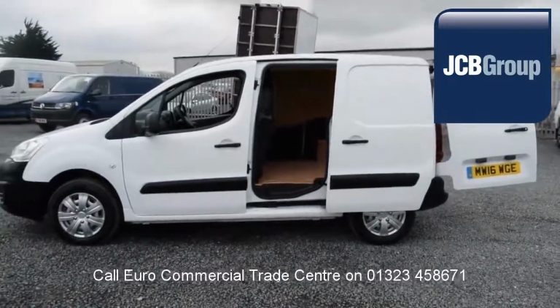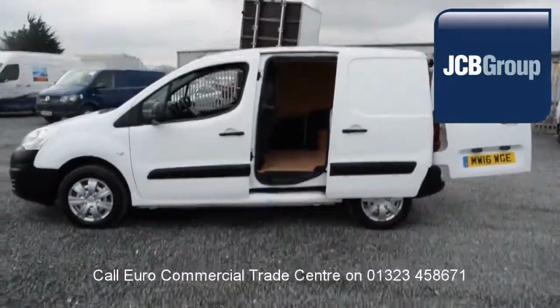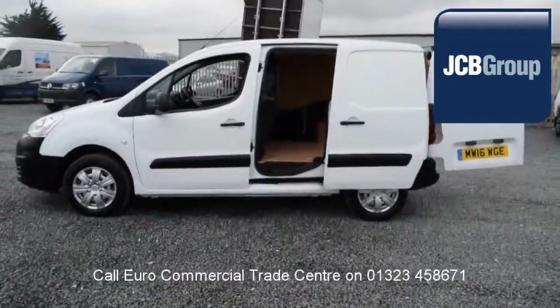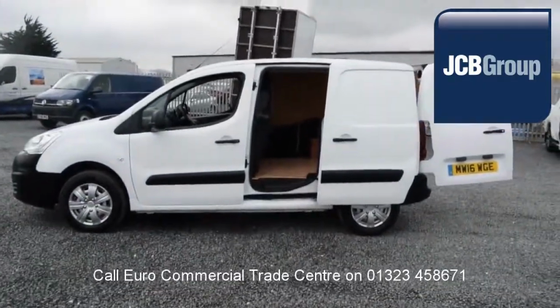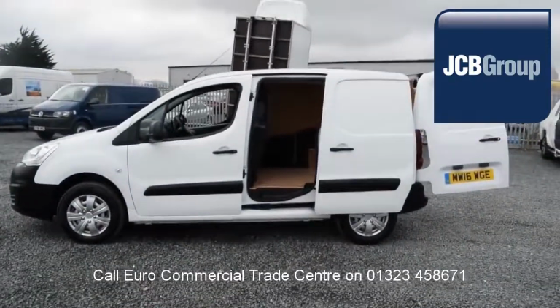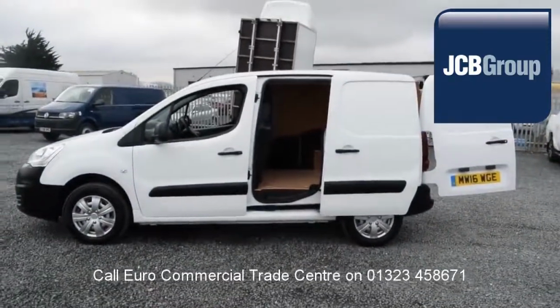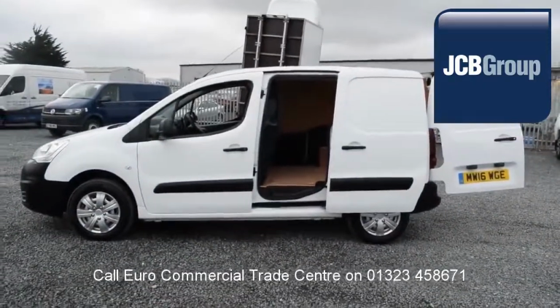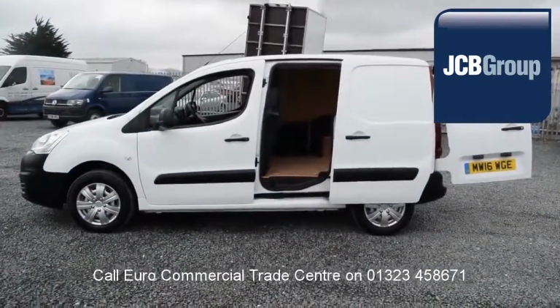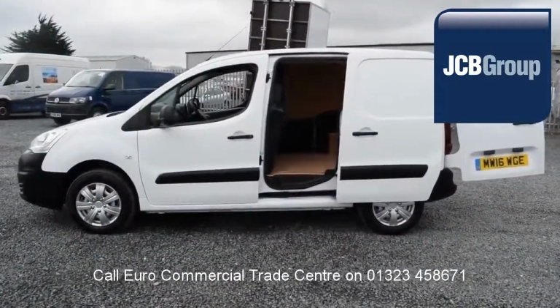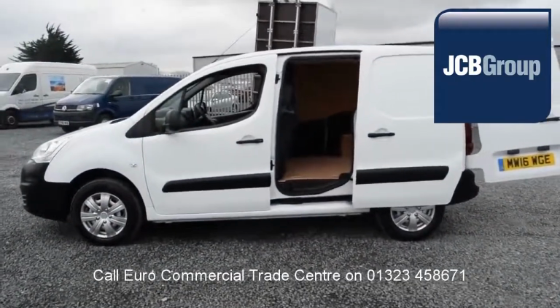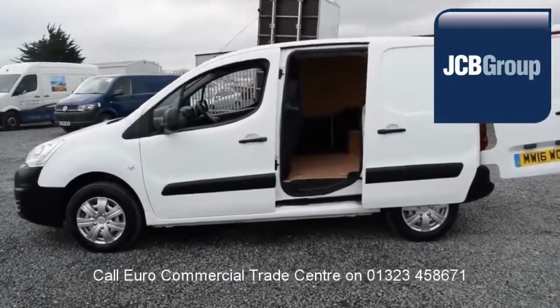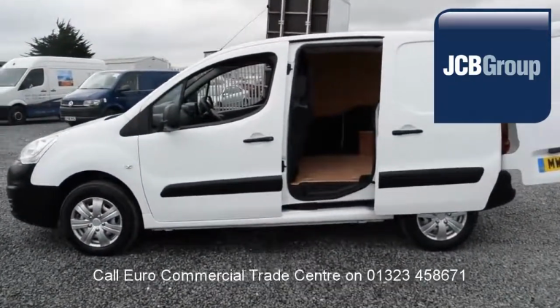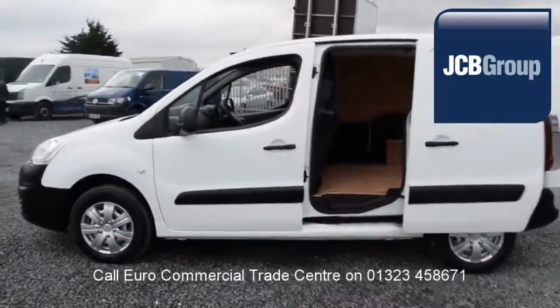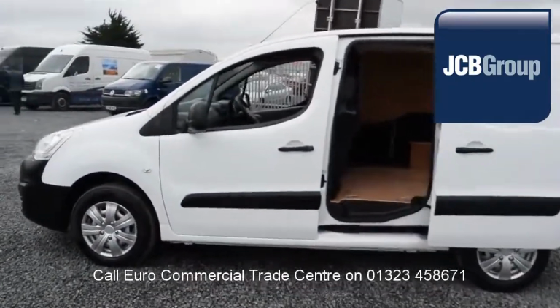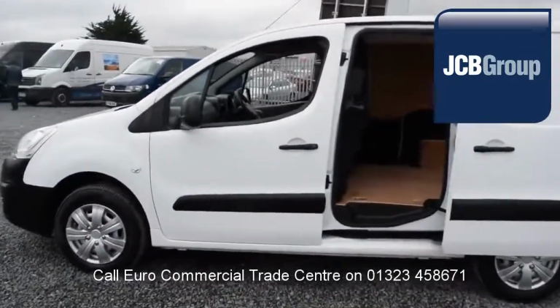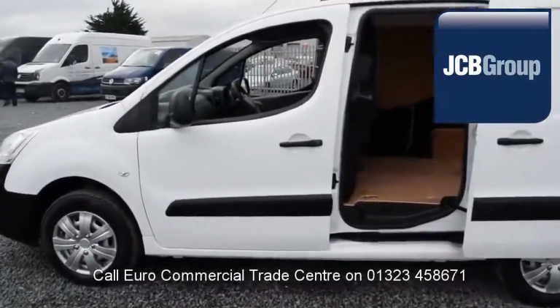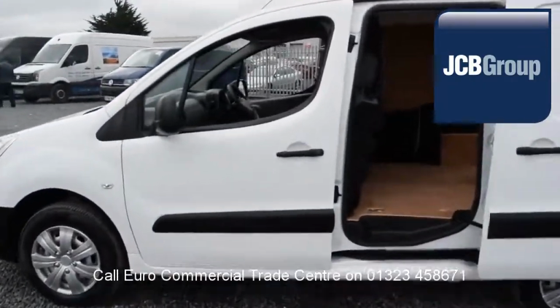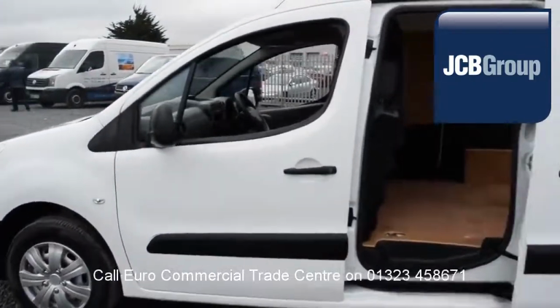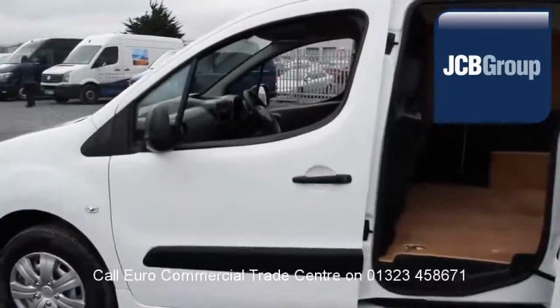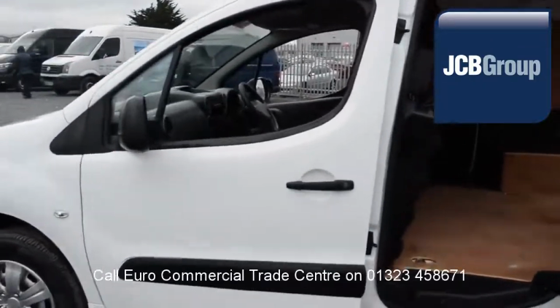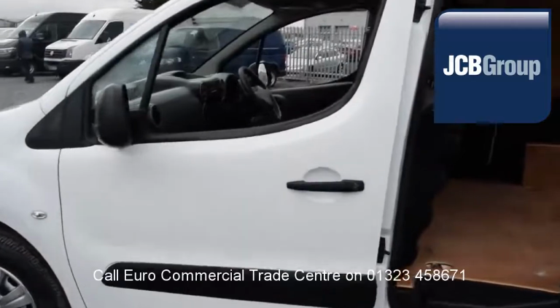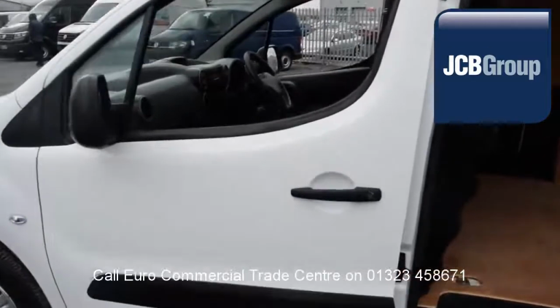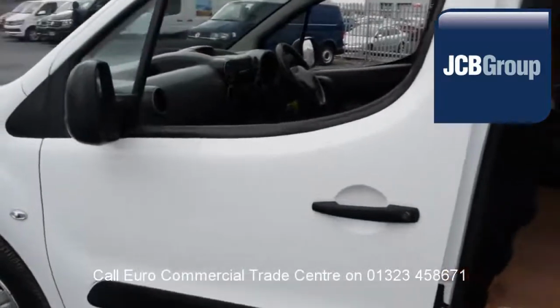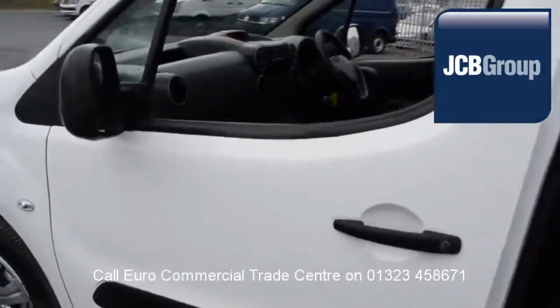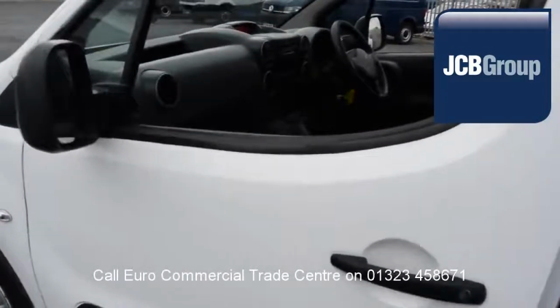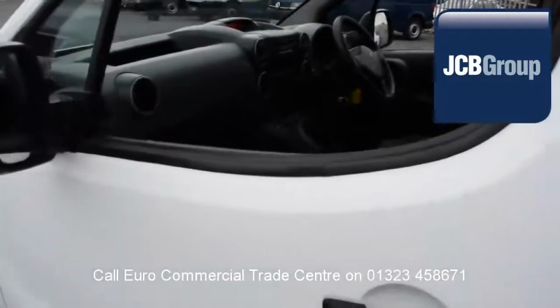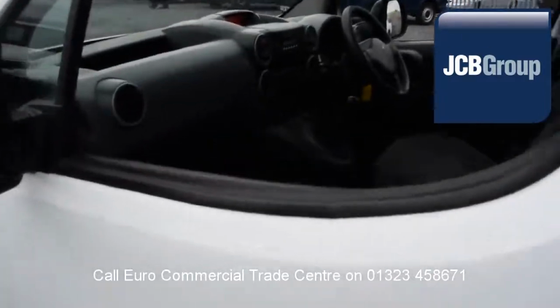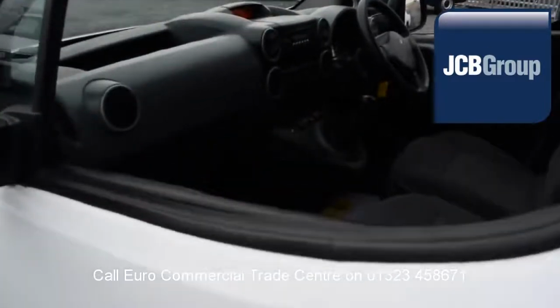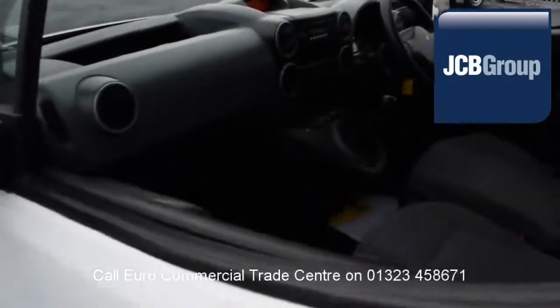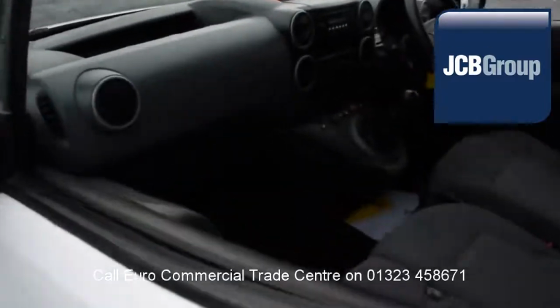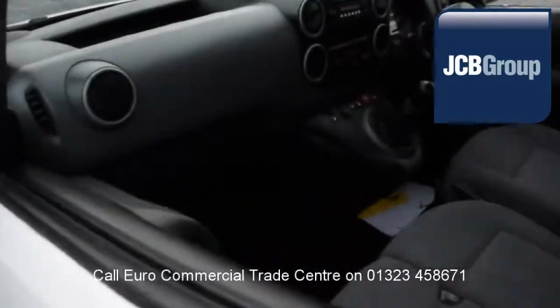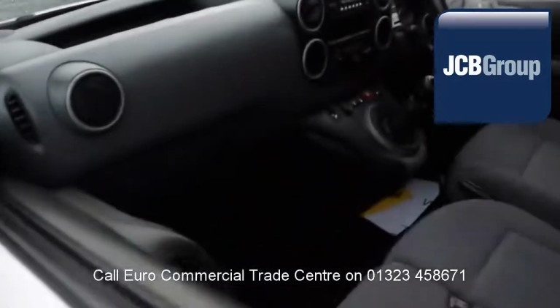Speak to our experienced team who have a wealth of knowledge to advise you on your commercial vehicle purchase. Thank you for watching.